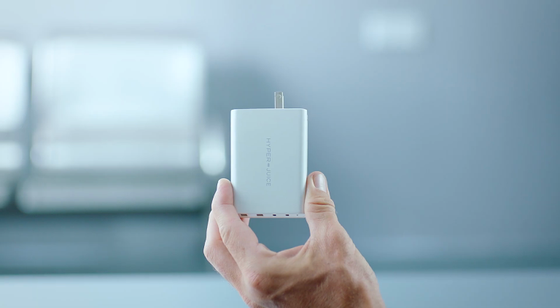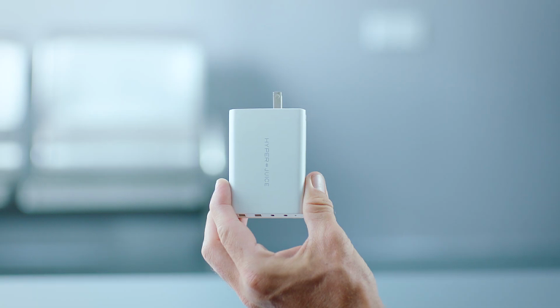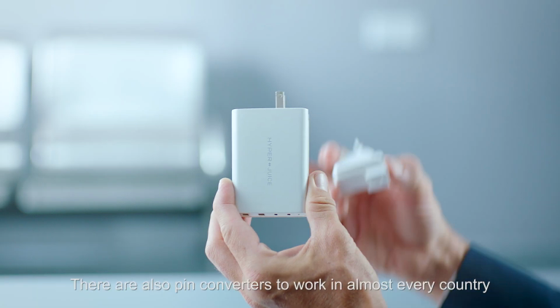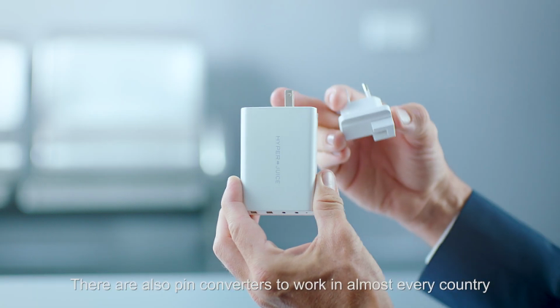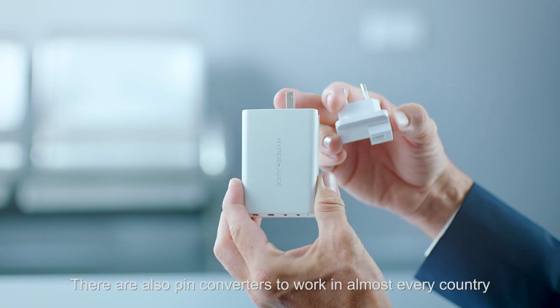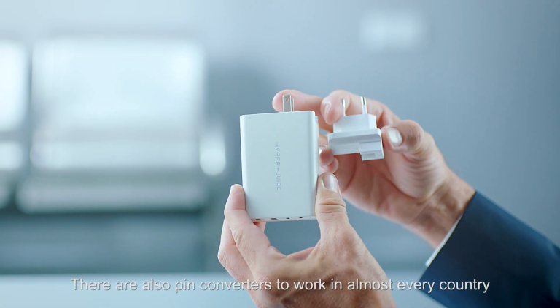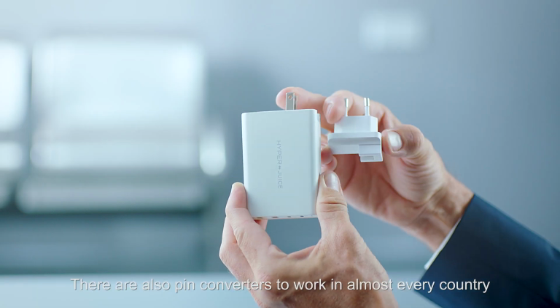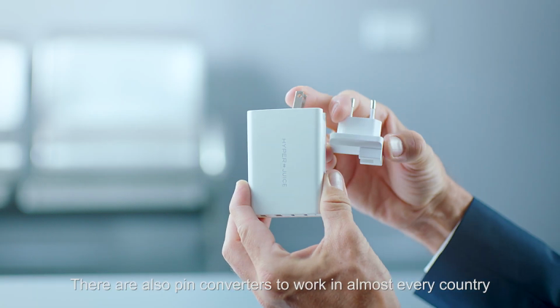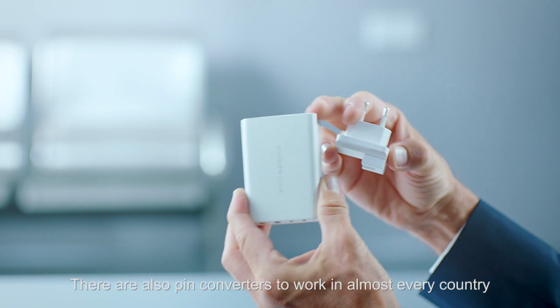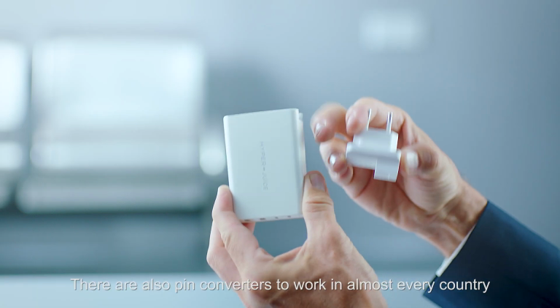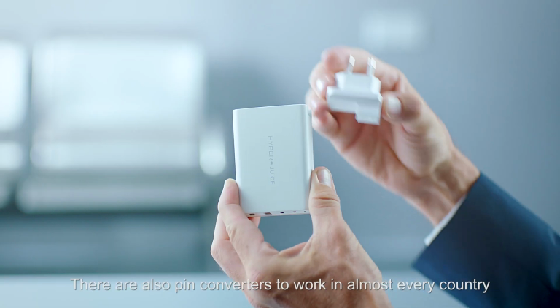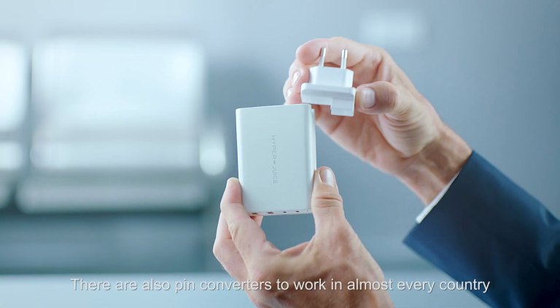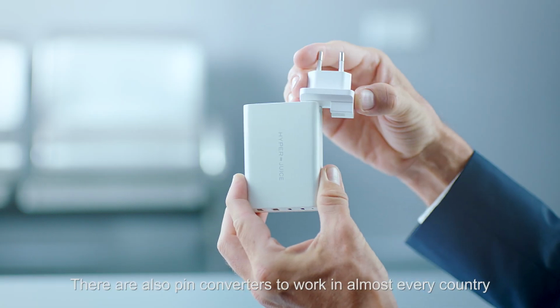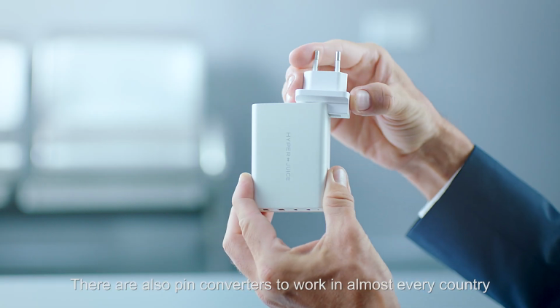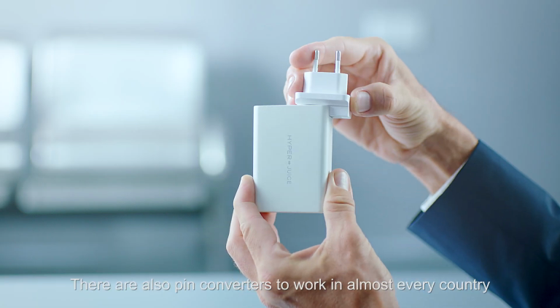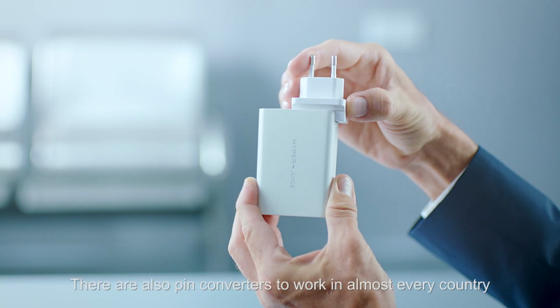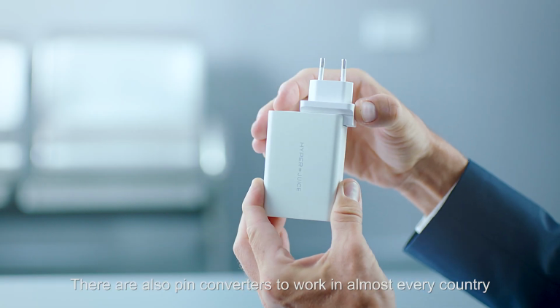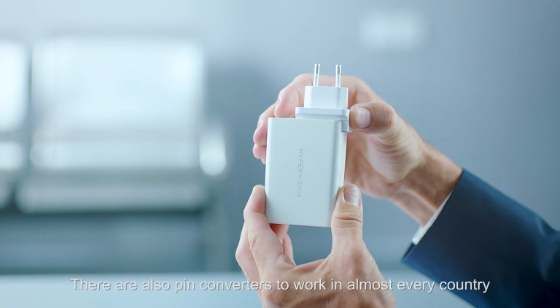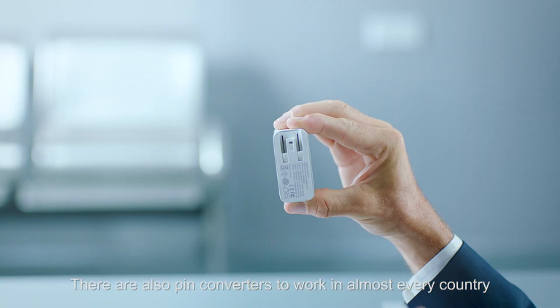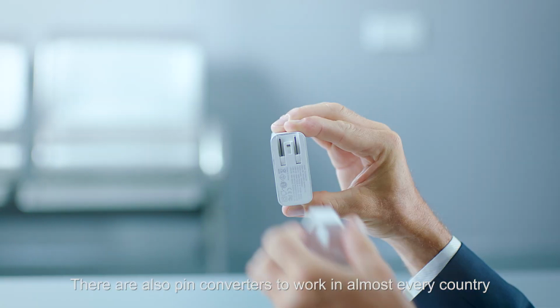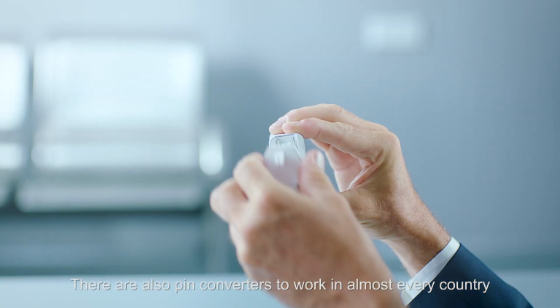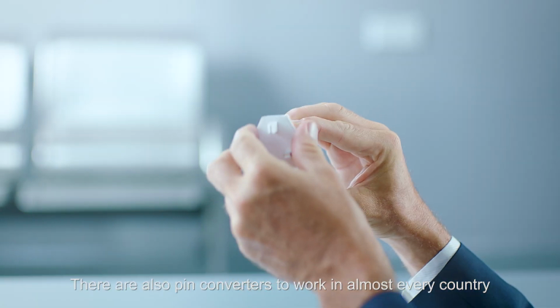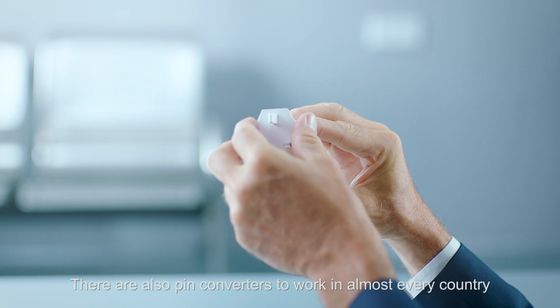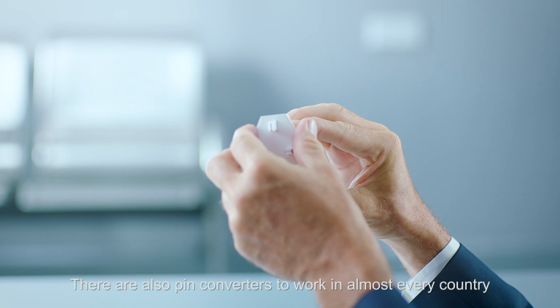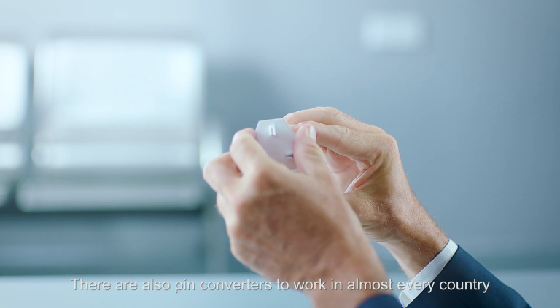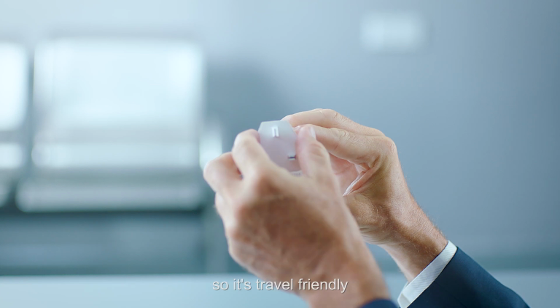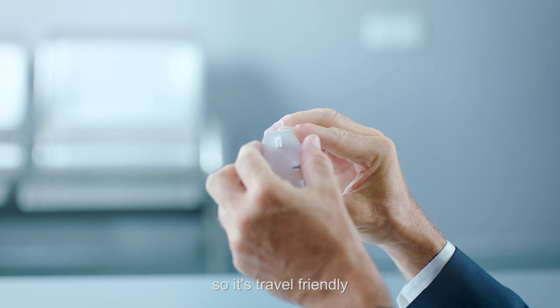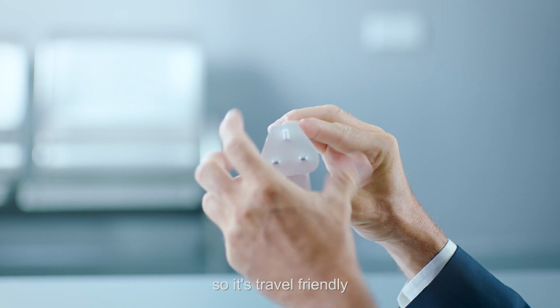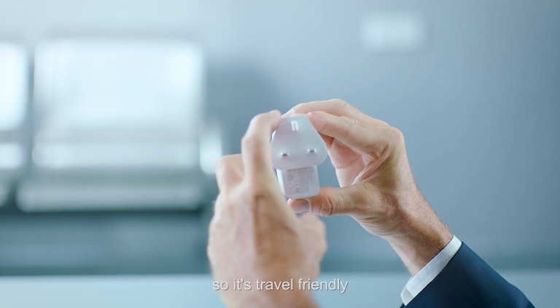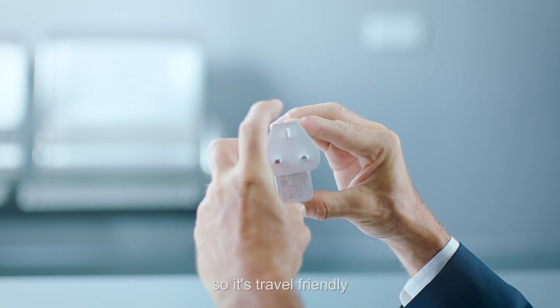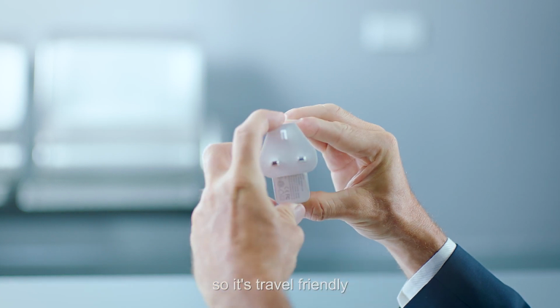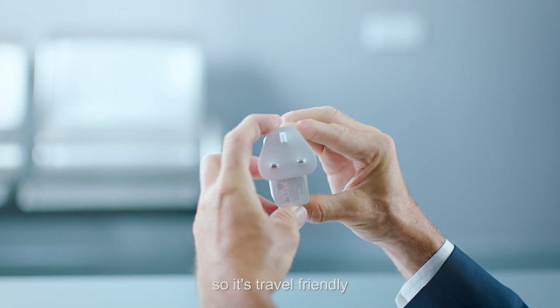There are also pin converters to work in almost every country, so it's travel friendly.